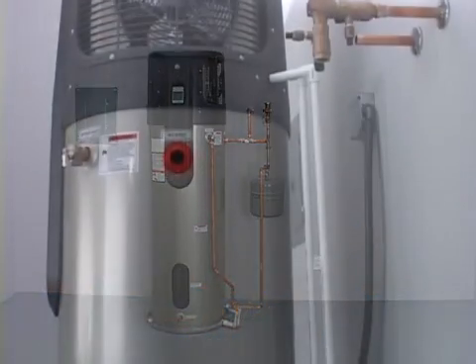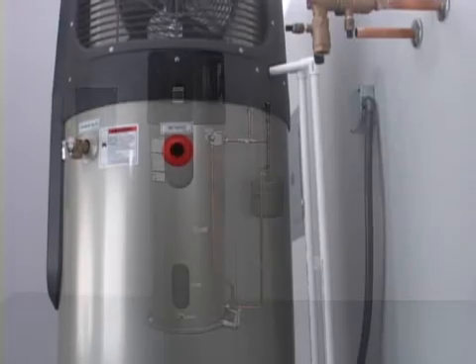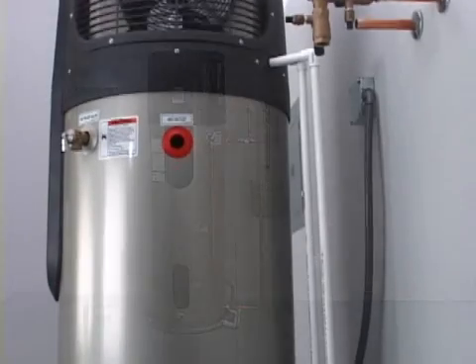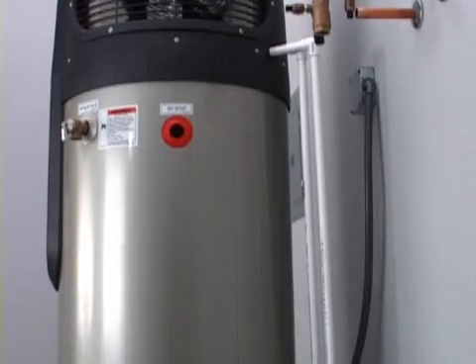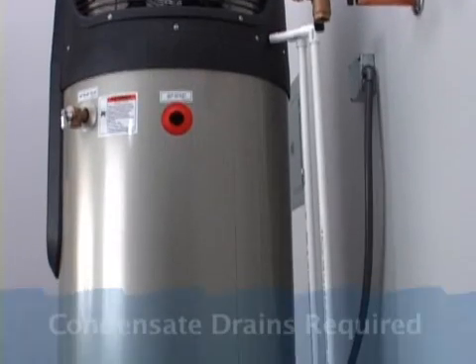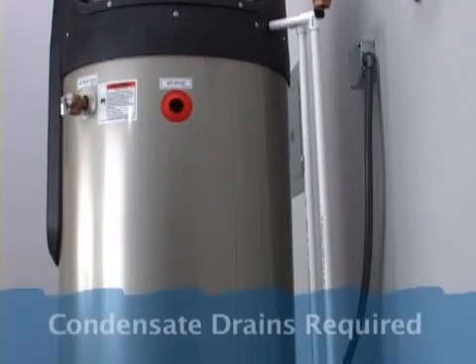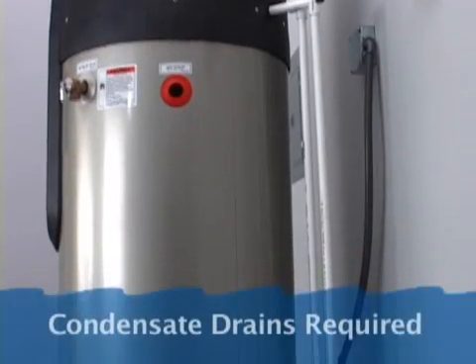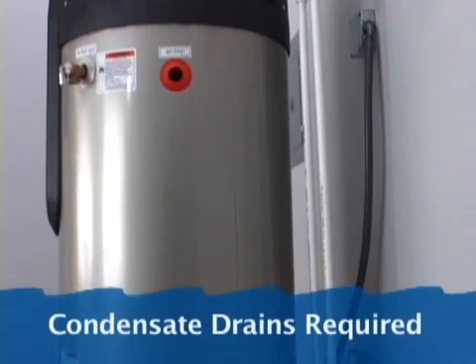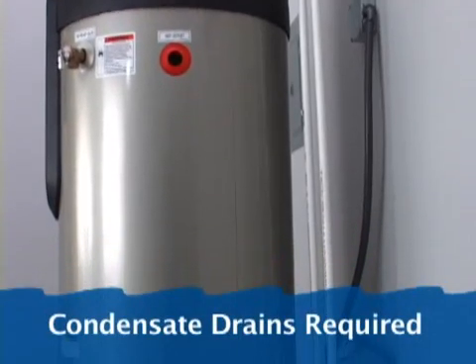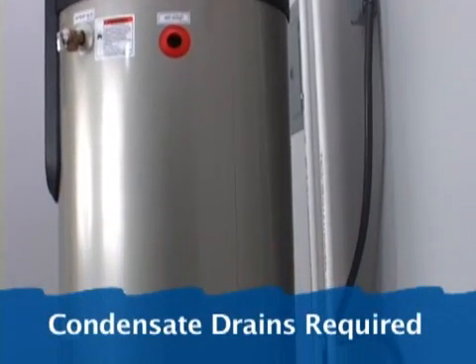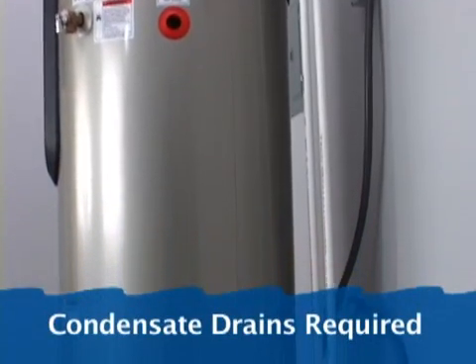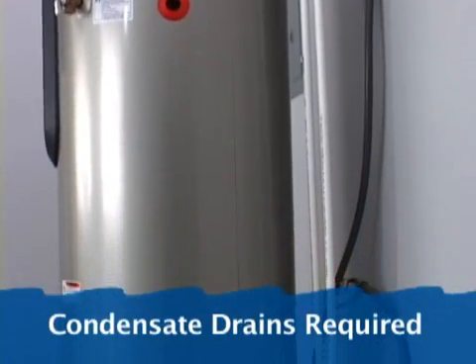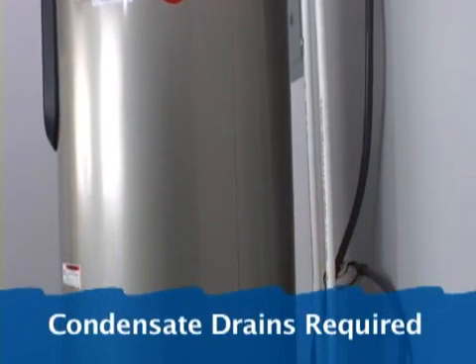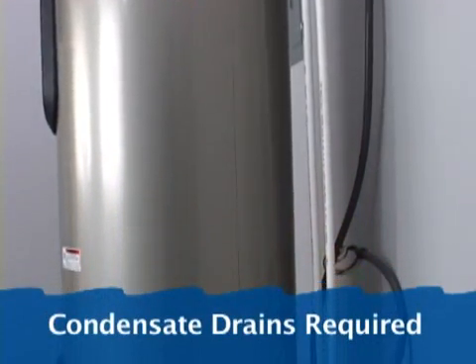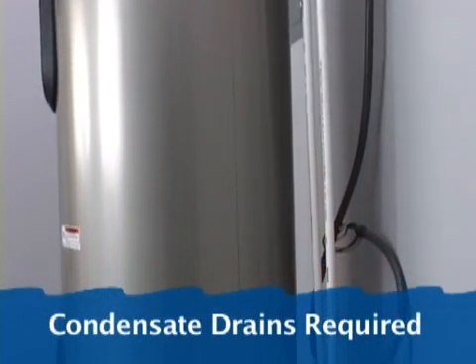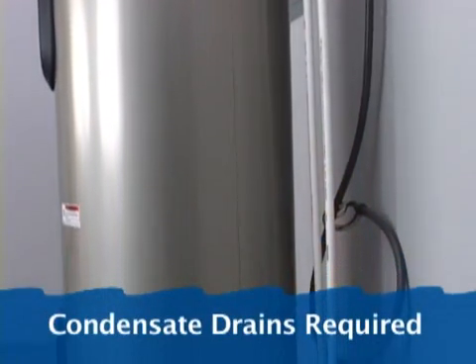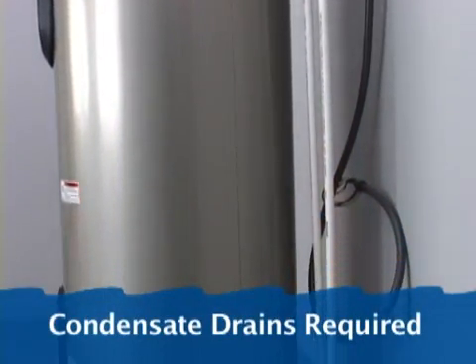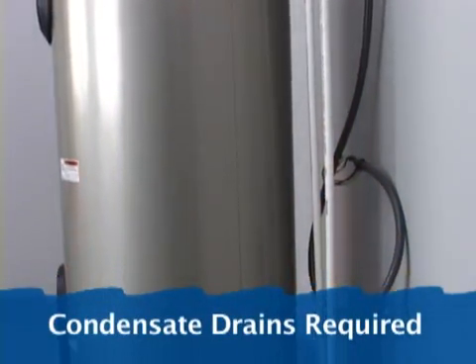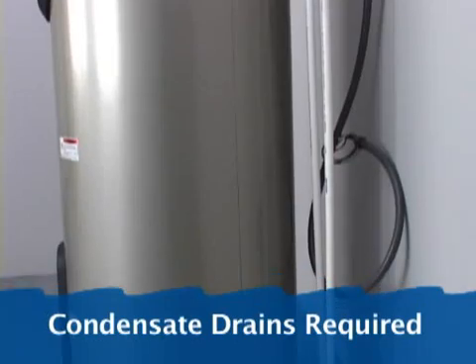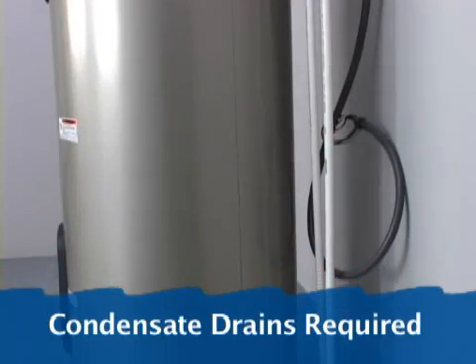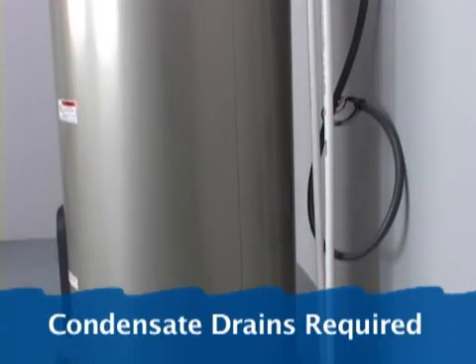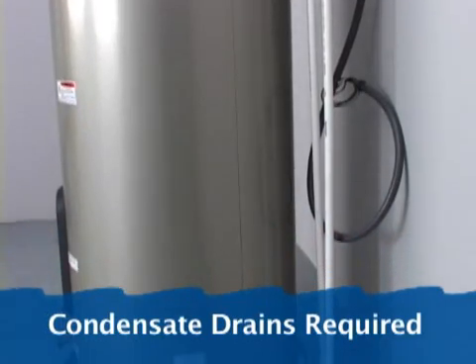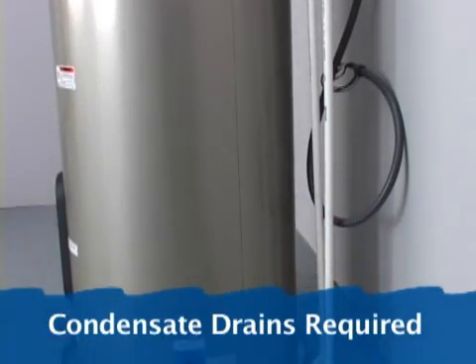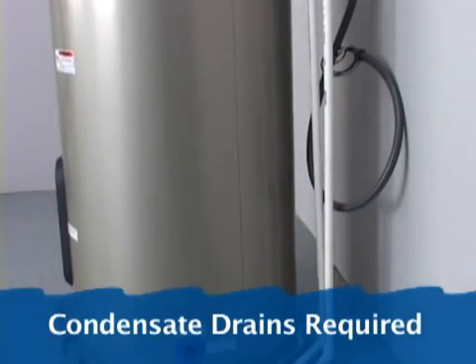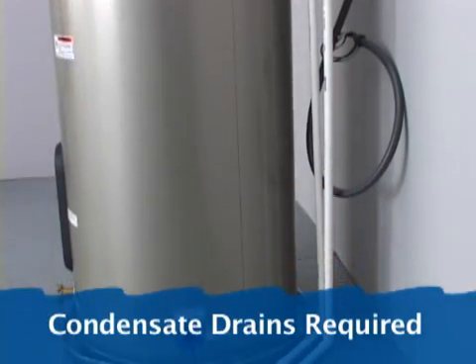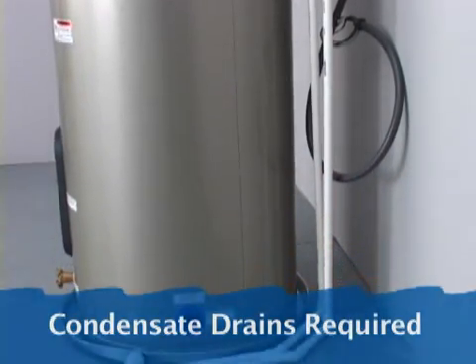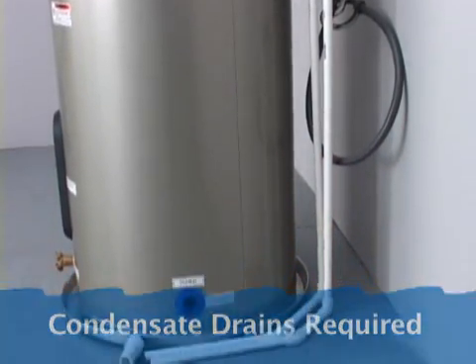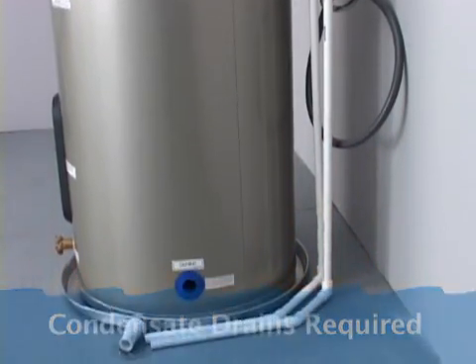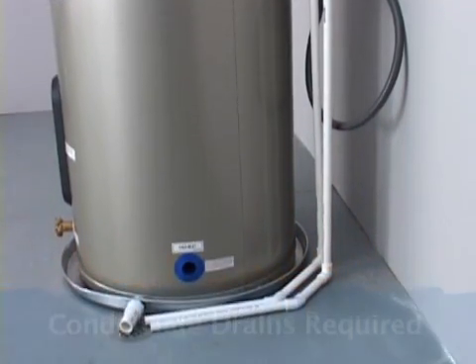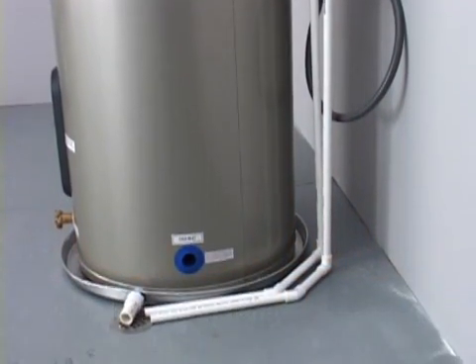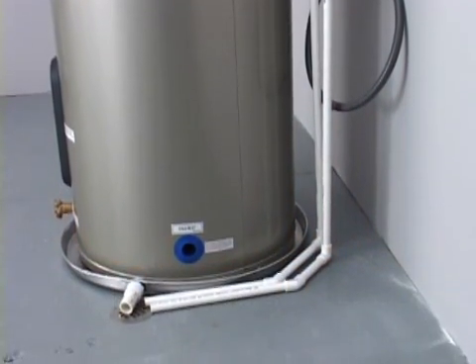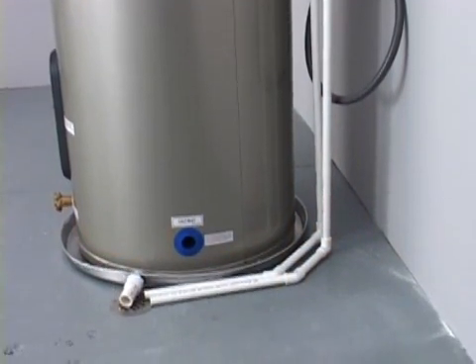Heat pump water heaters also produce condensation, just like an air conditioner, and this condensation must be drained properly.